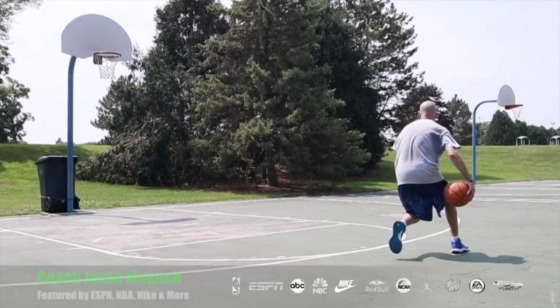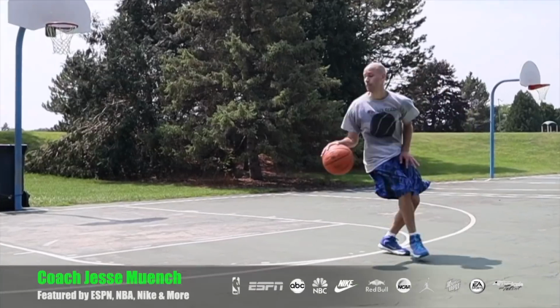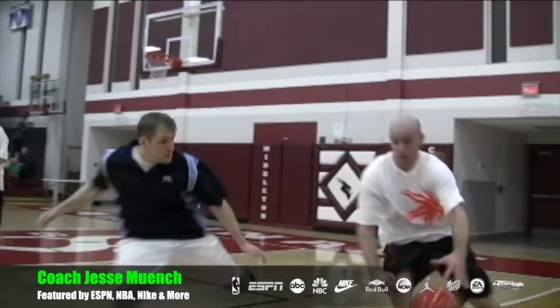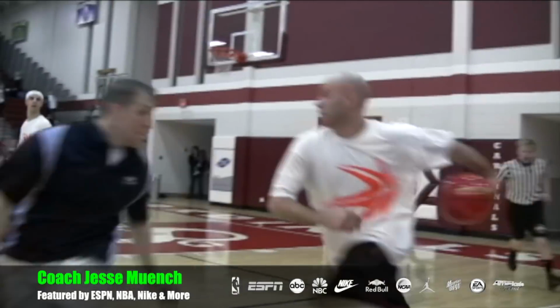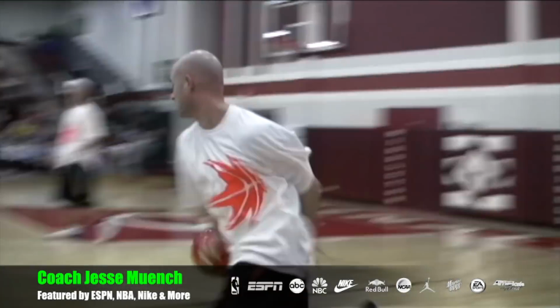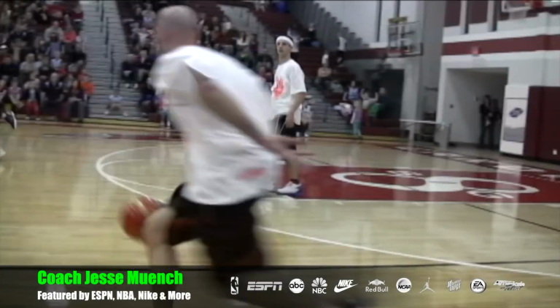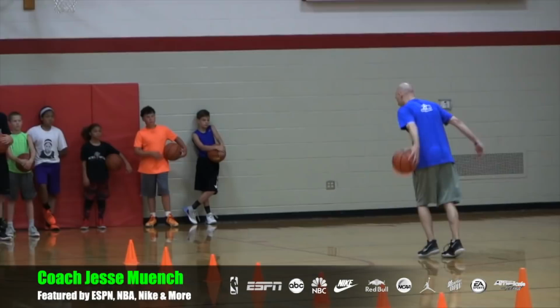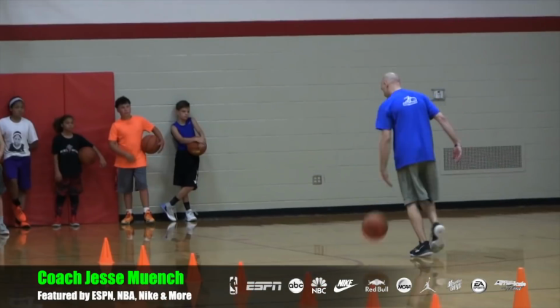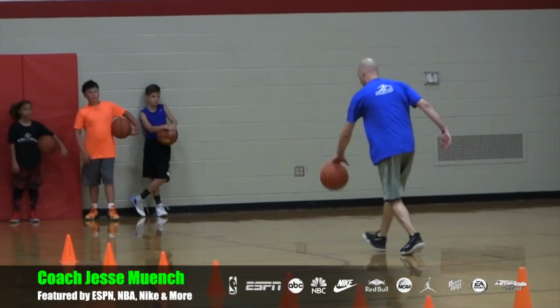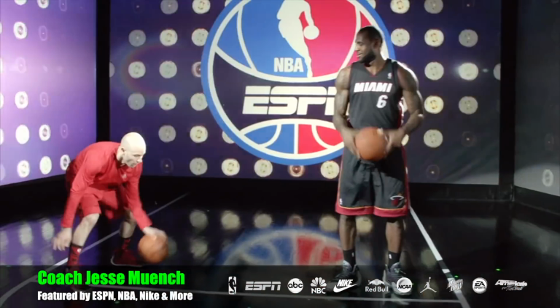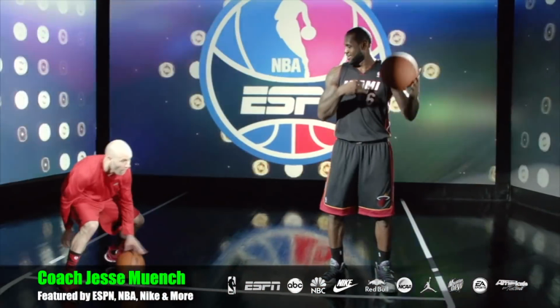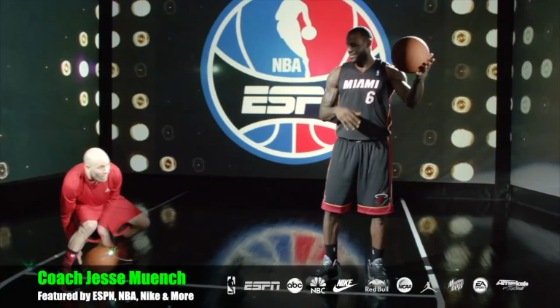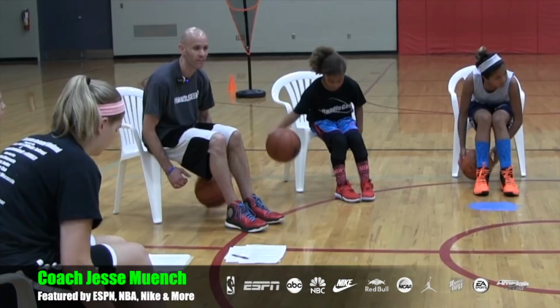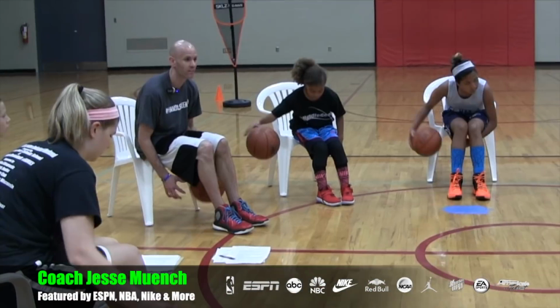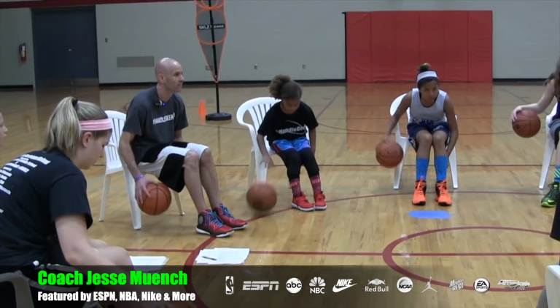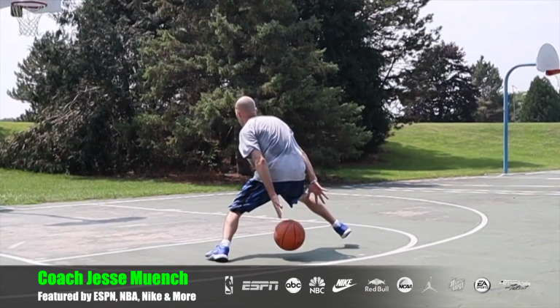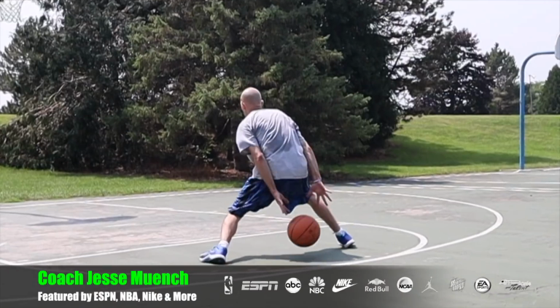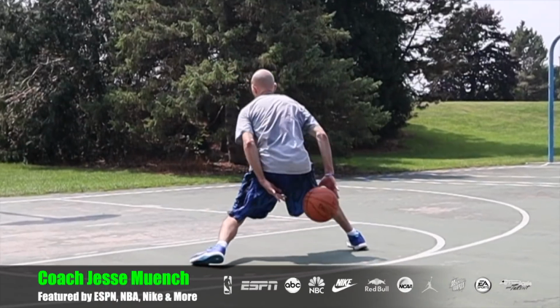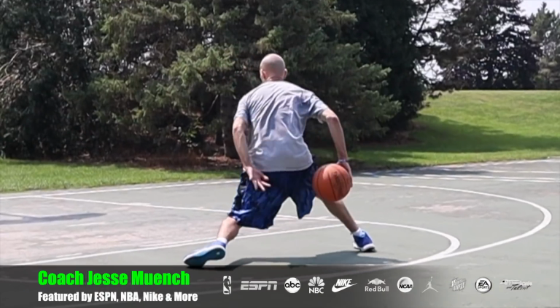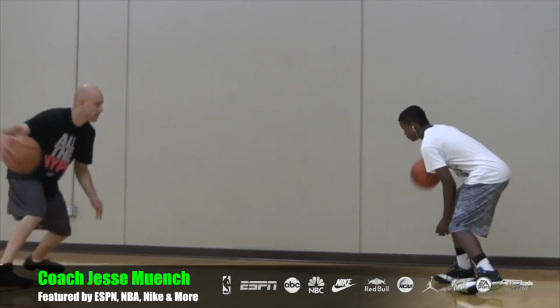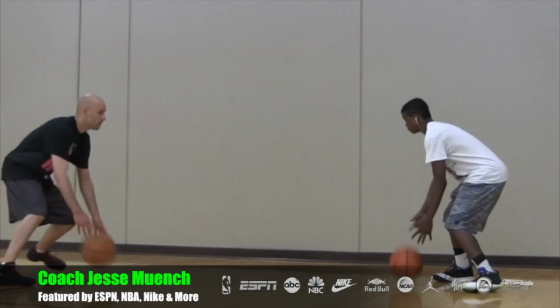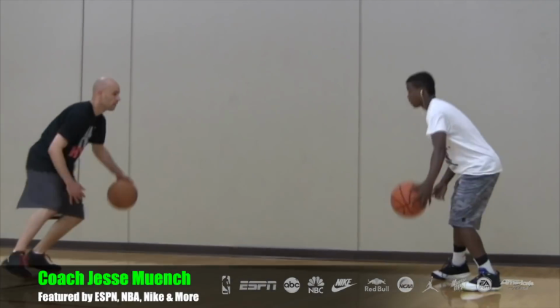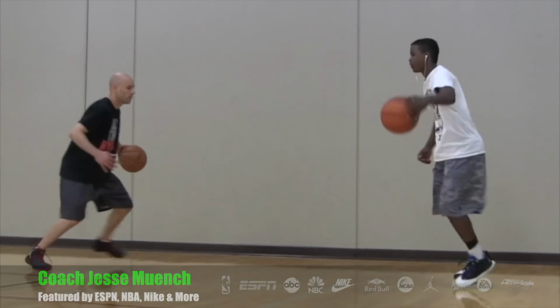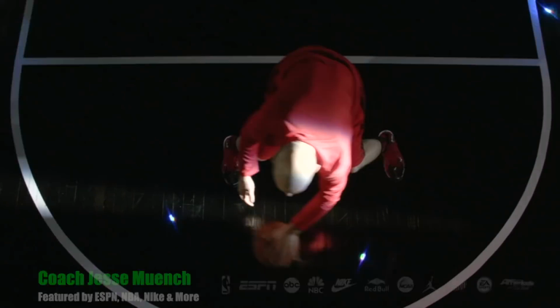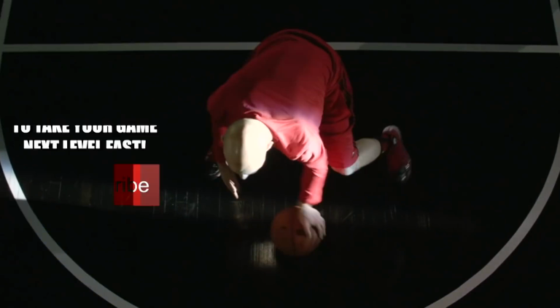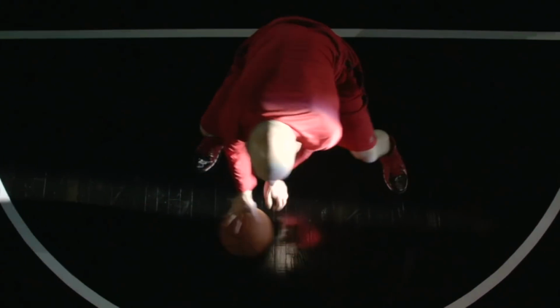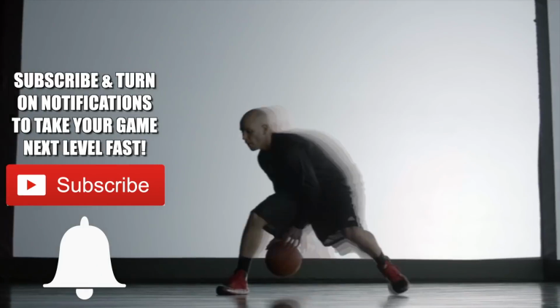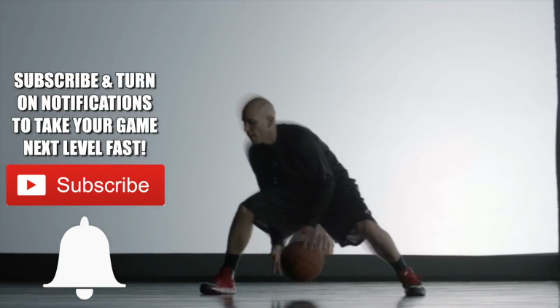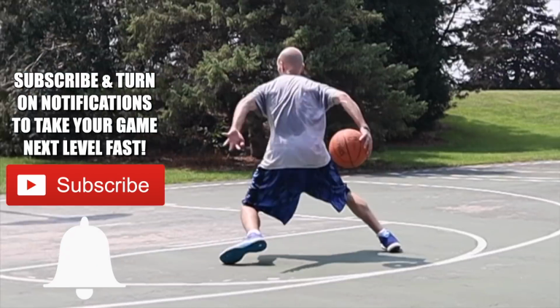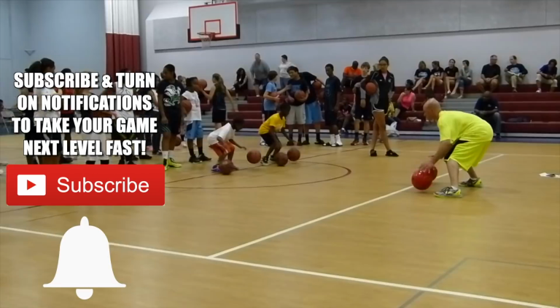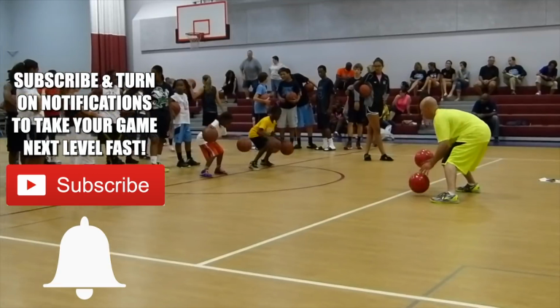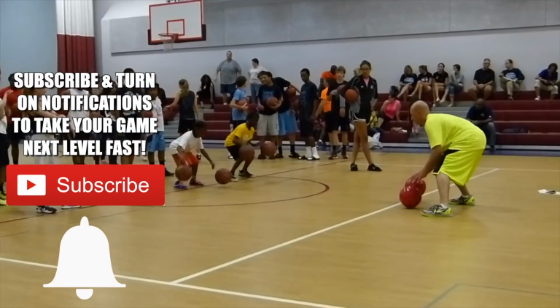Coach Jesse Minch with Get Handles Basketball, where we train harder and smarter so you can play like the pros. Make sure to subscribe and click the bell icon to catch the newest videos.